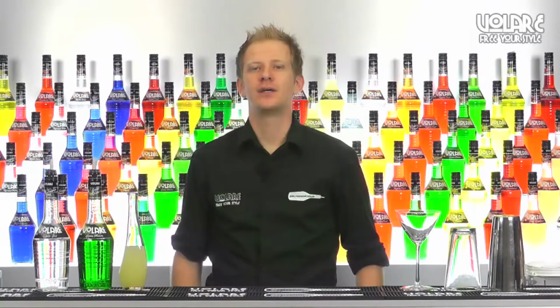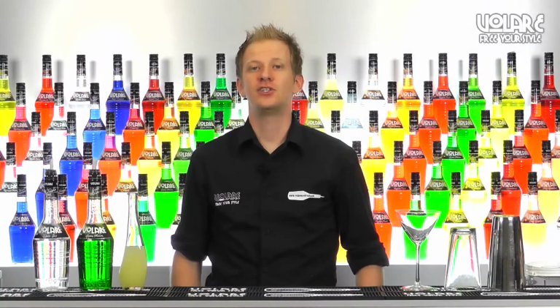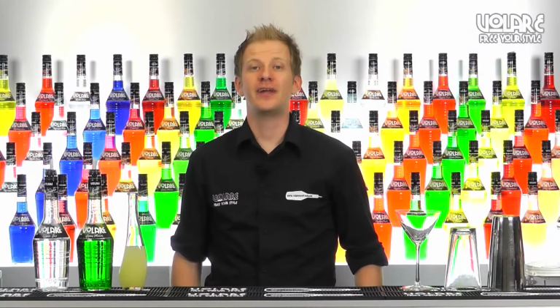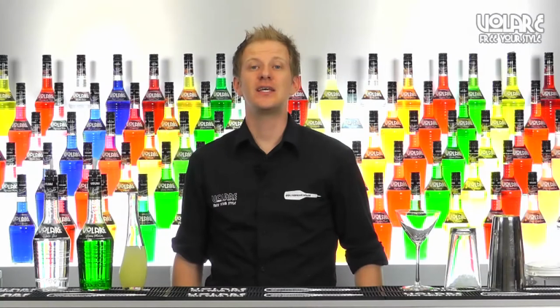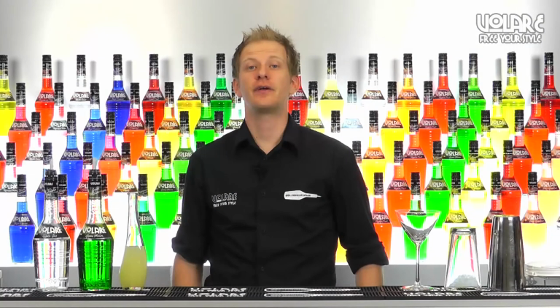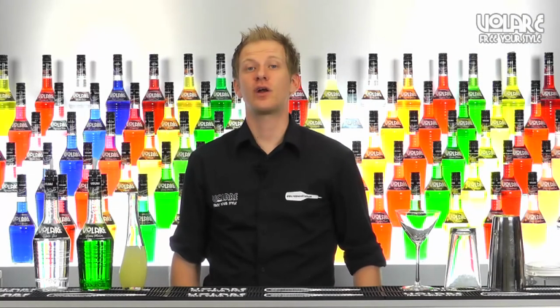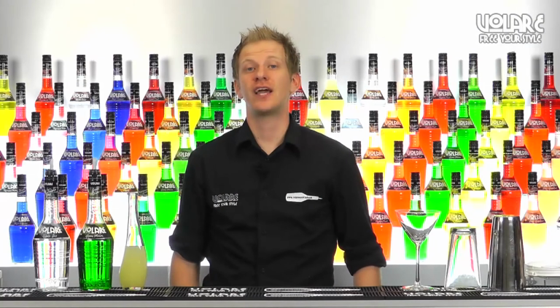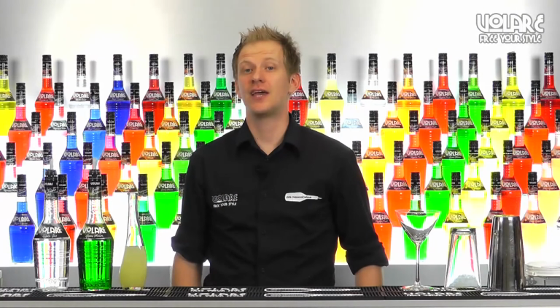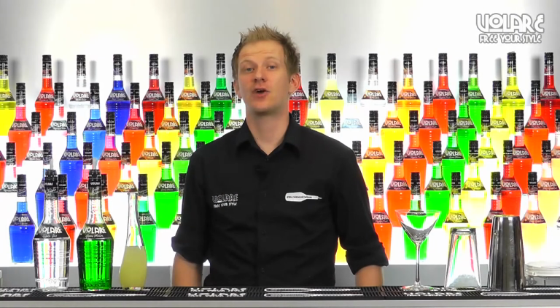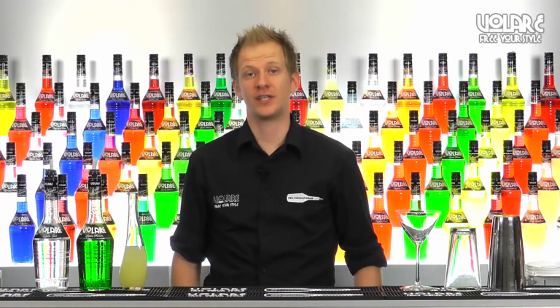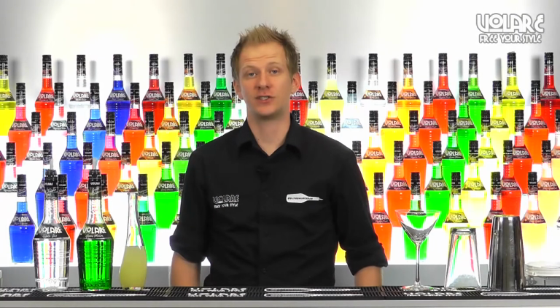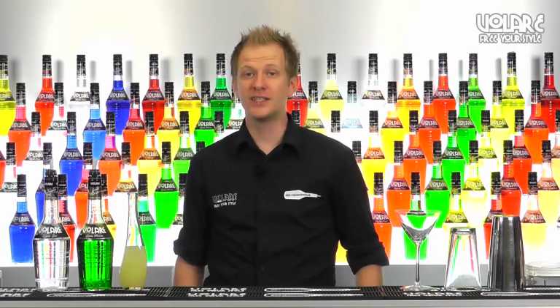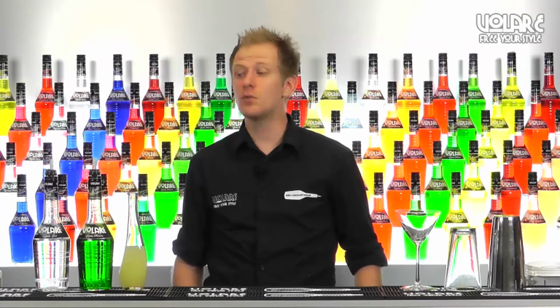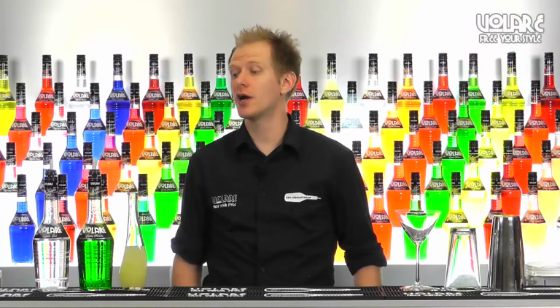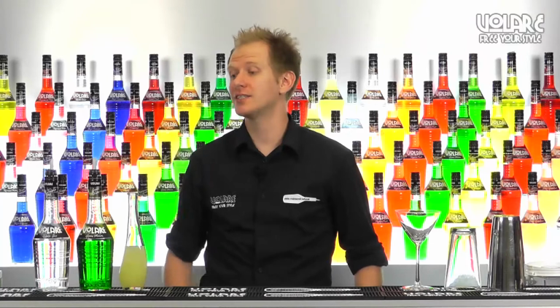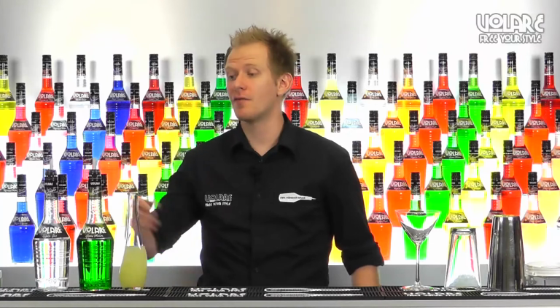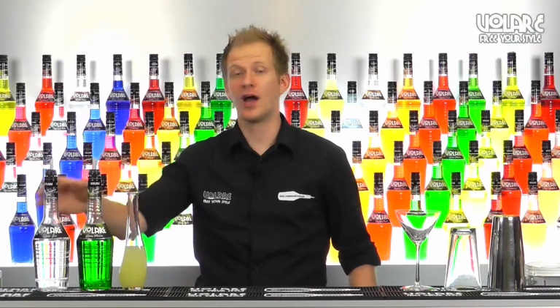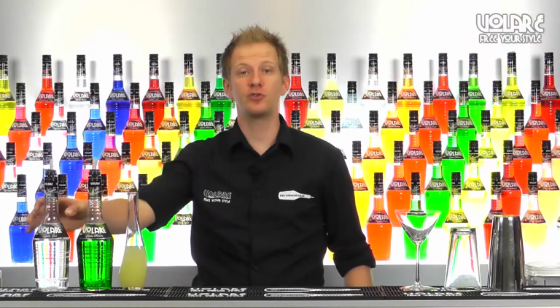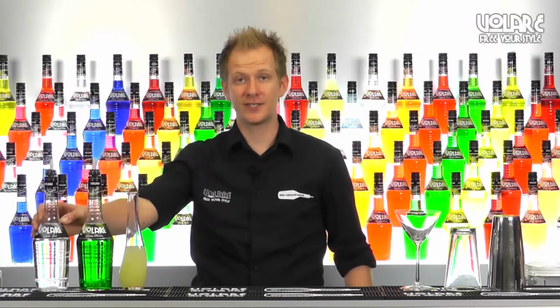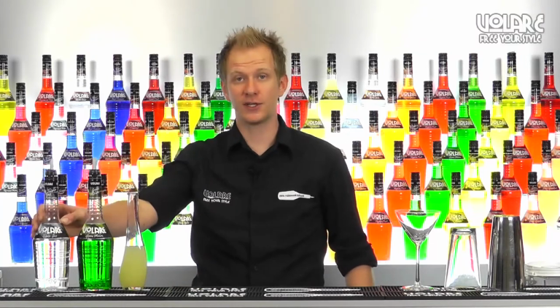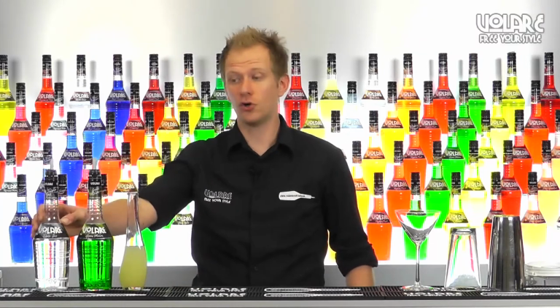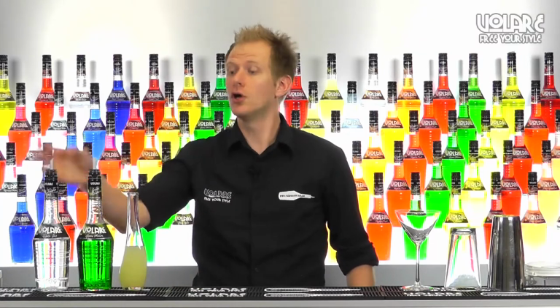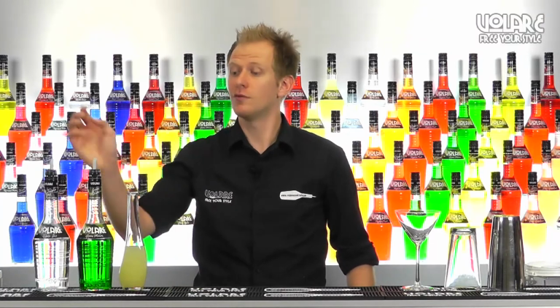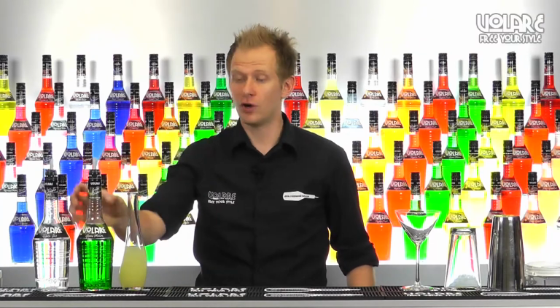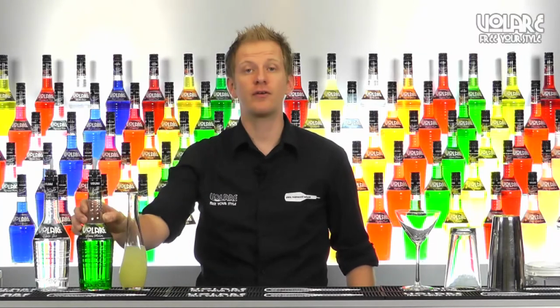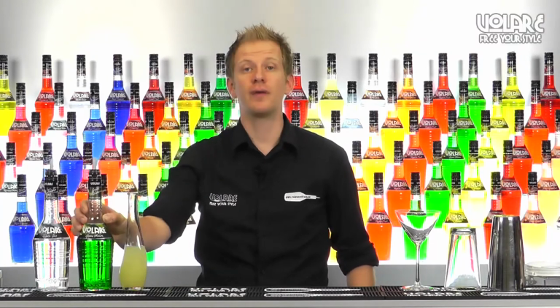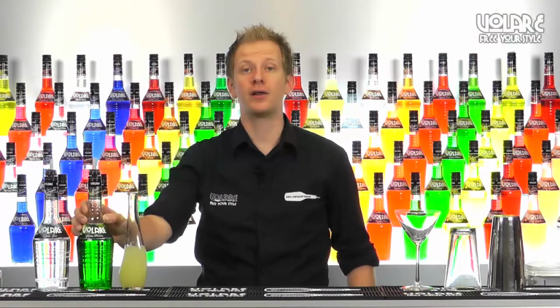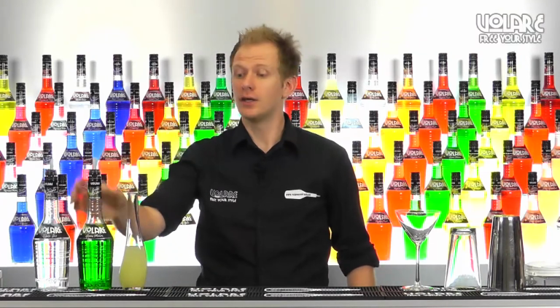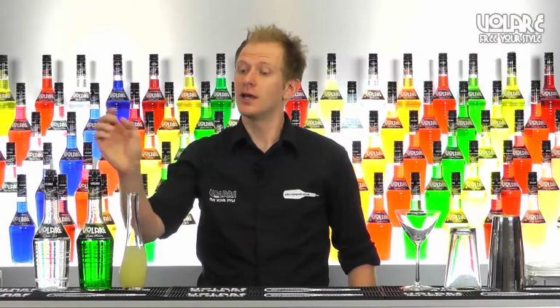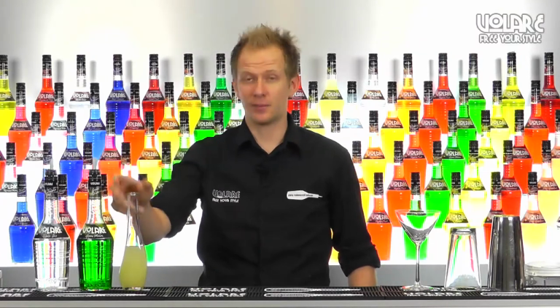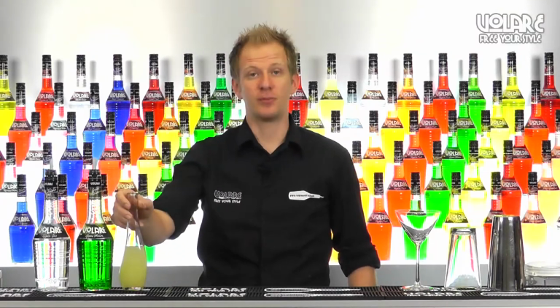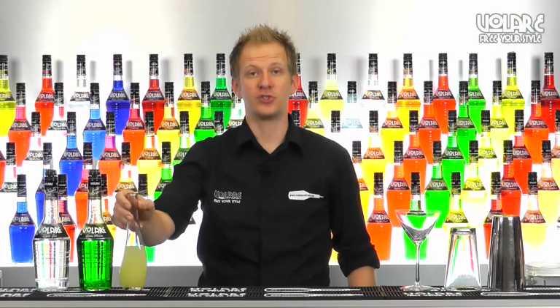The Japanese sleeper is one of the IBA cocktails. To mix it we're going to need some Volare triple sec liqueur, Volare green melon and some lemon juice.